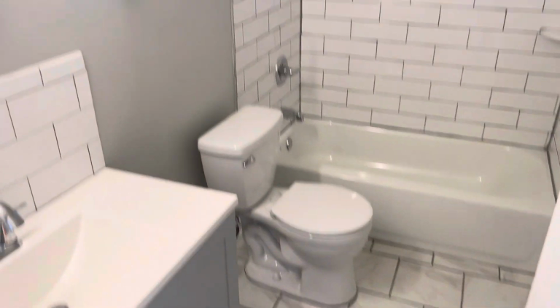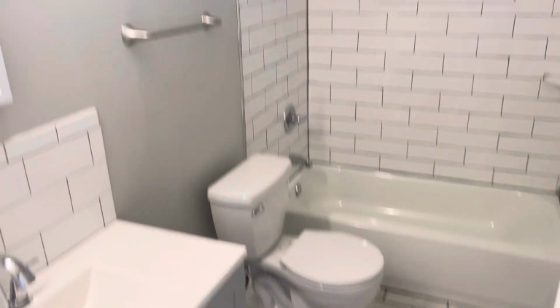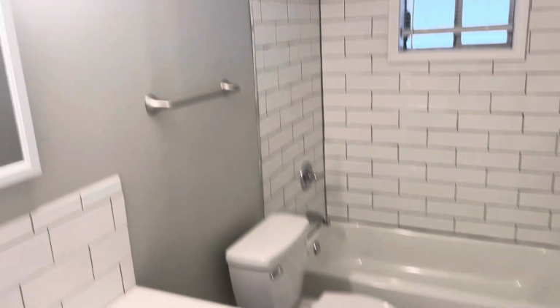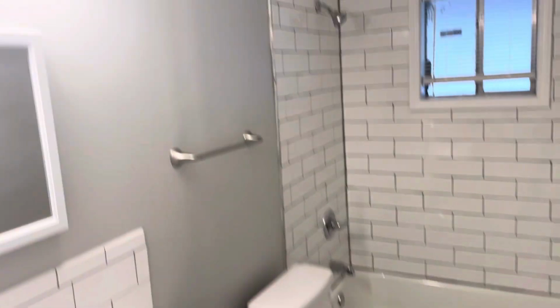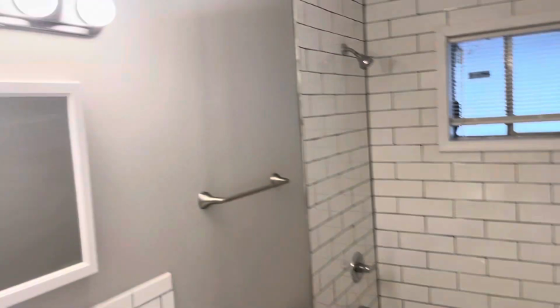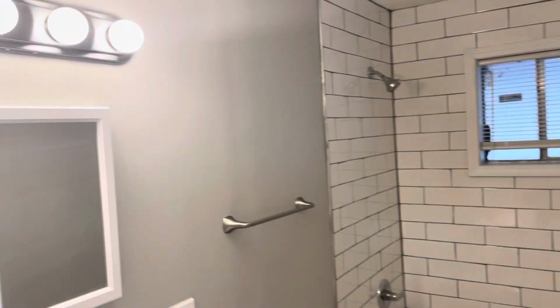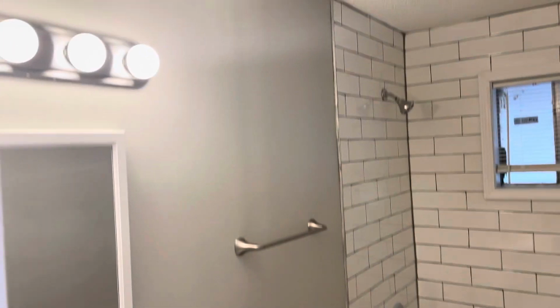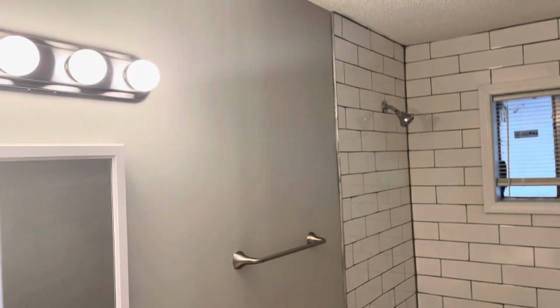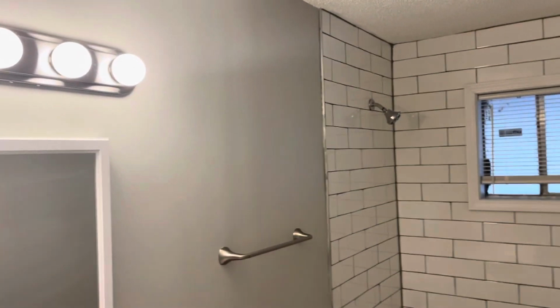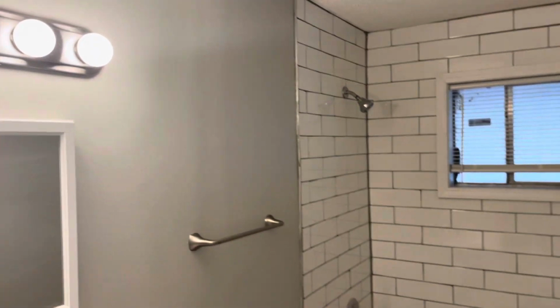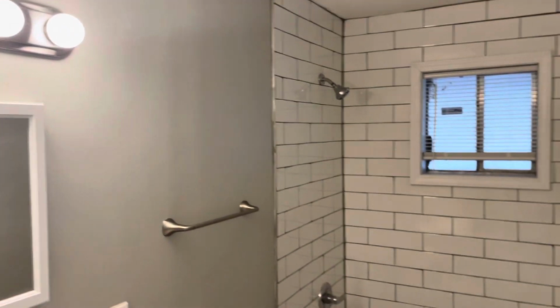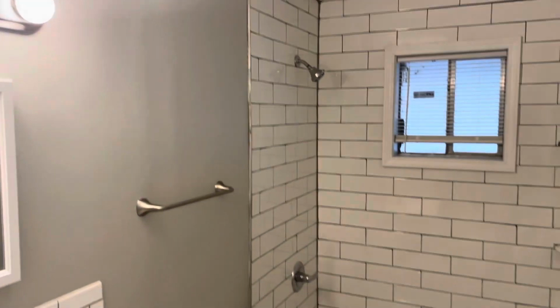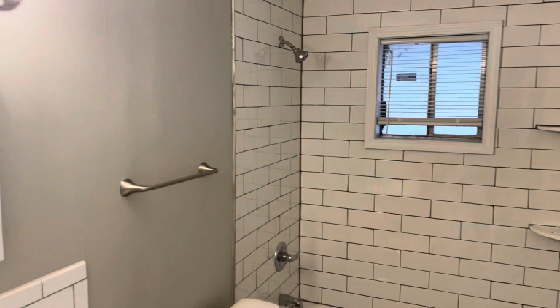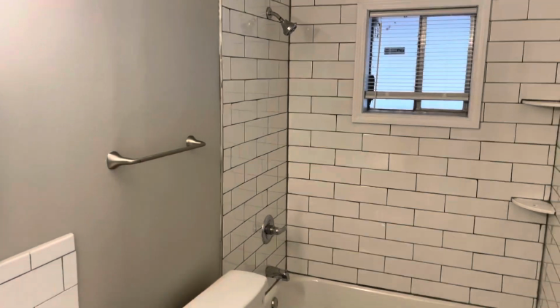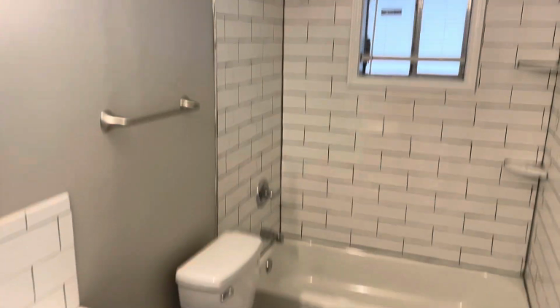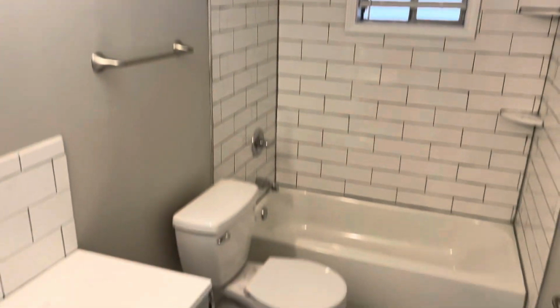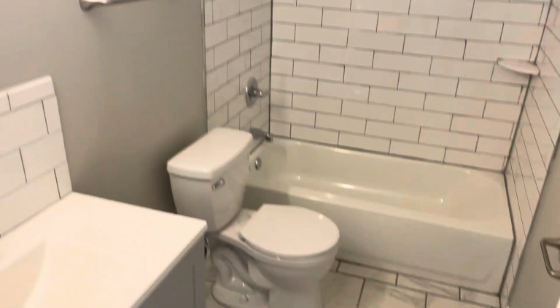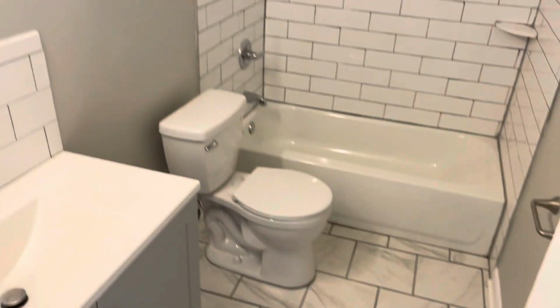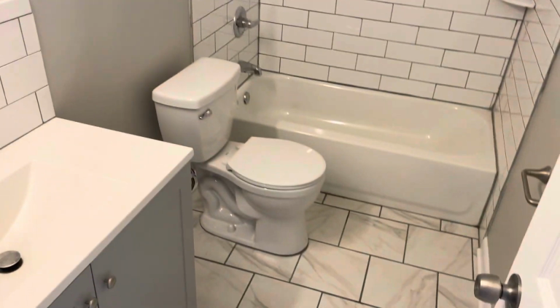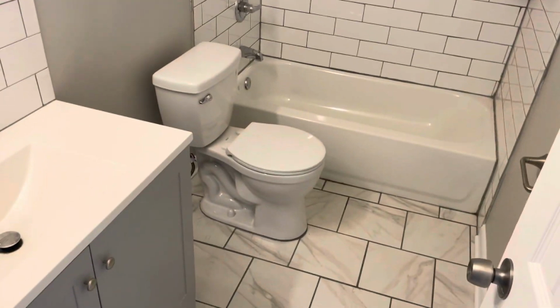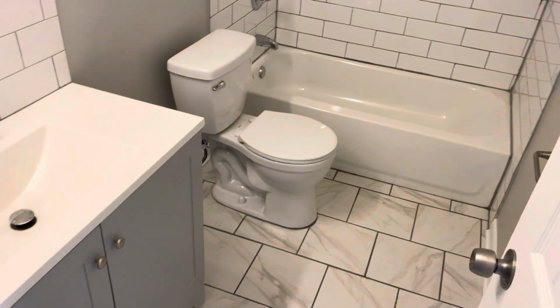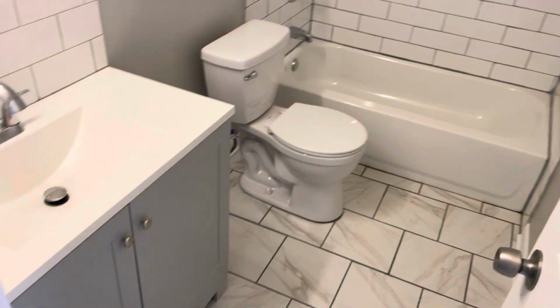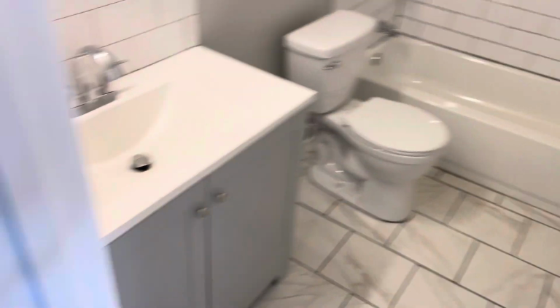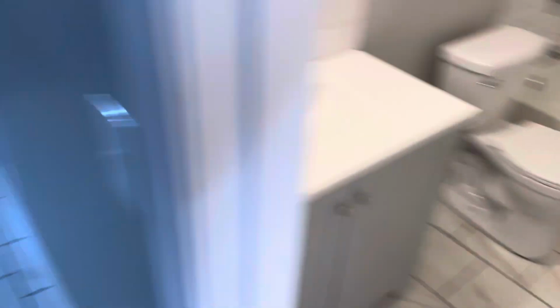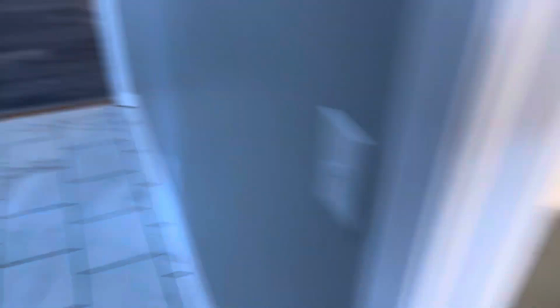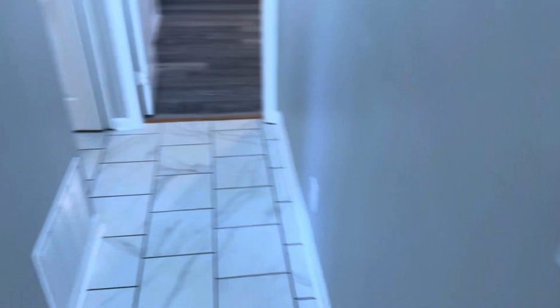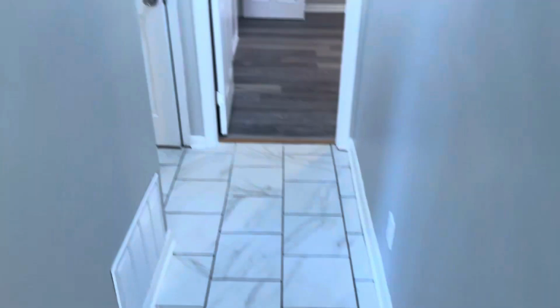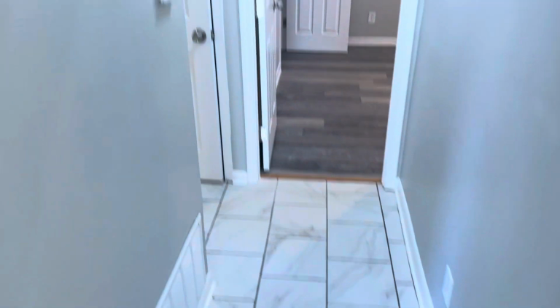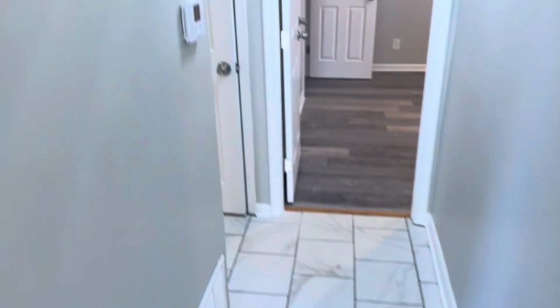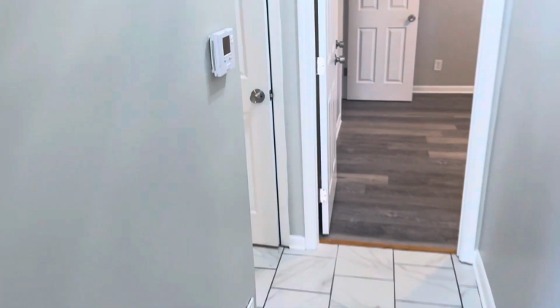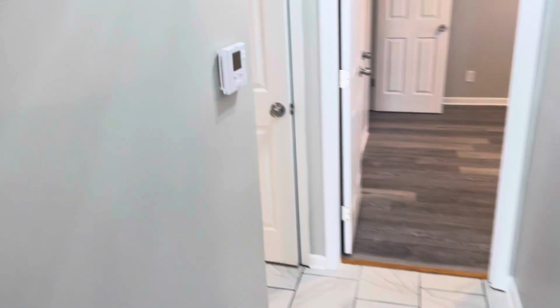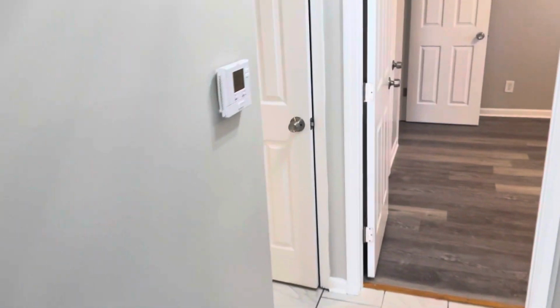Bathroom's completely redone. New vanities, tiled backsplashes. Central heating area.